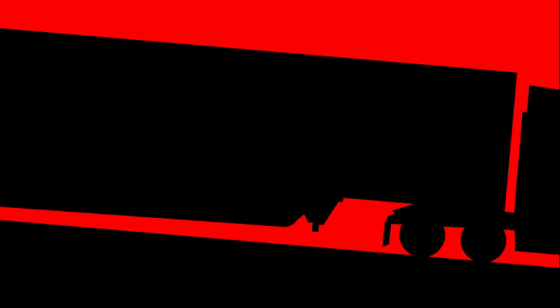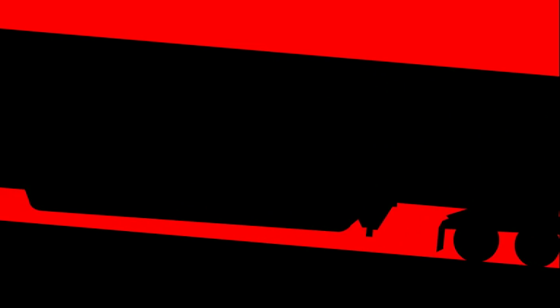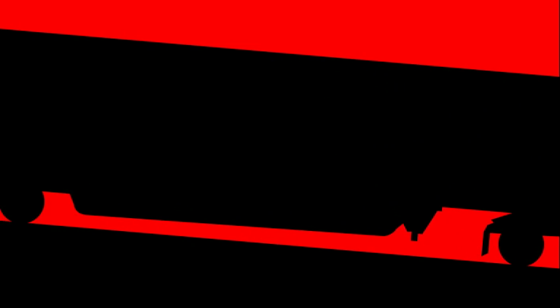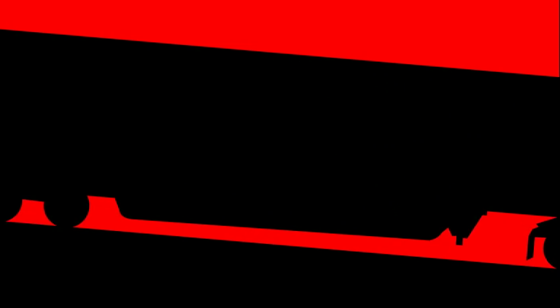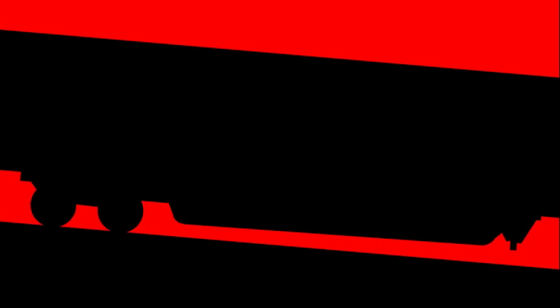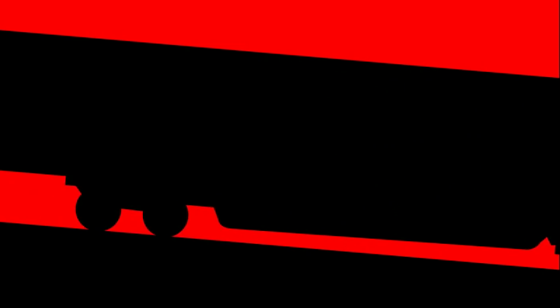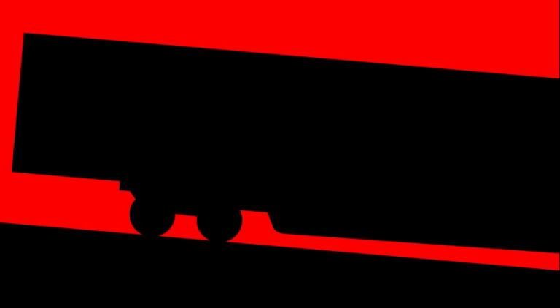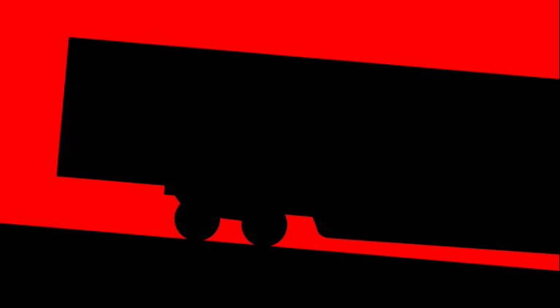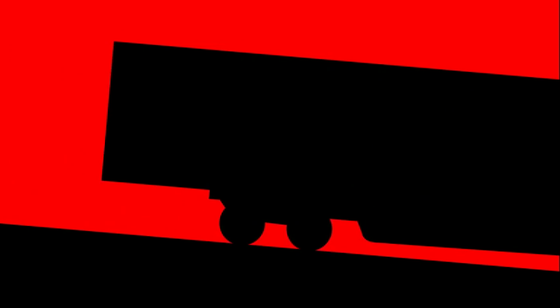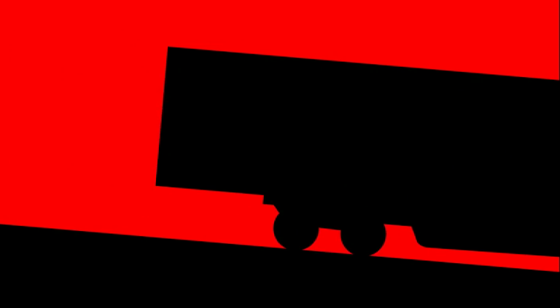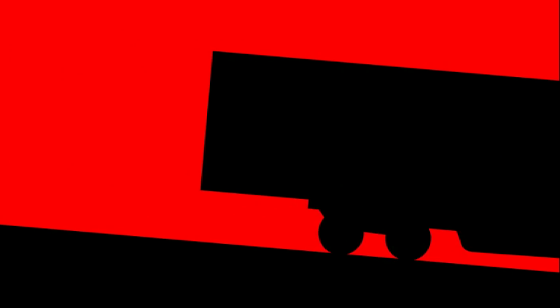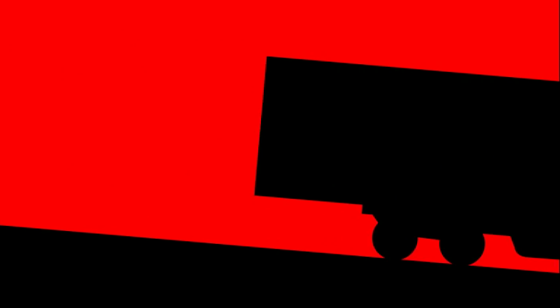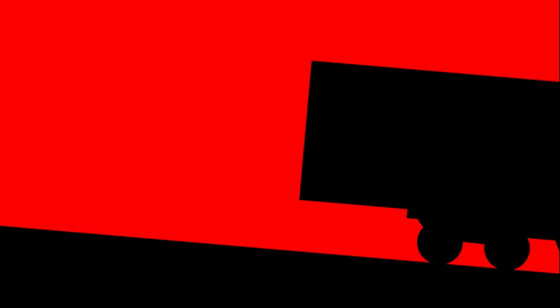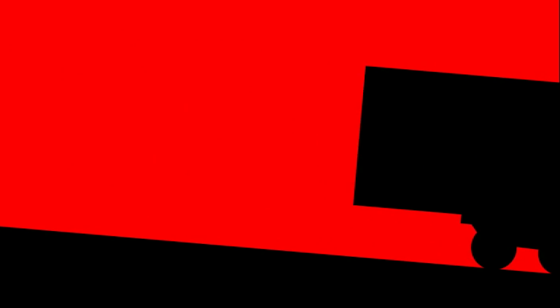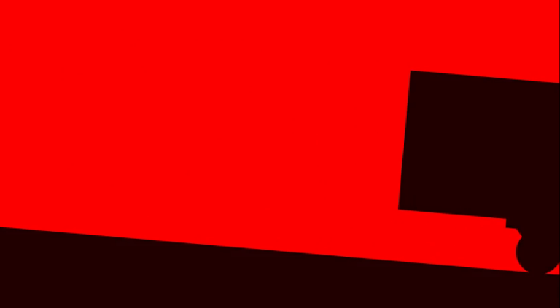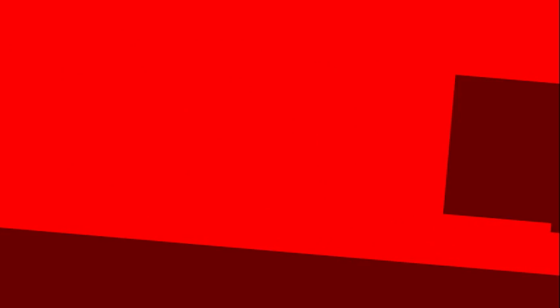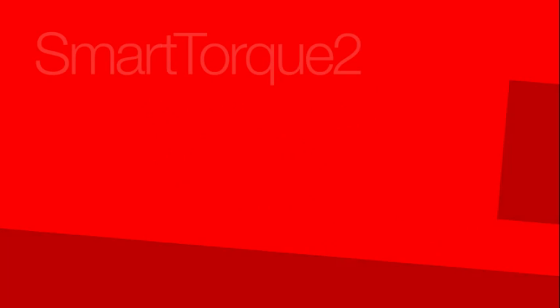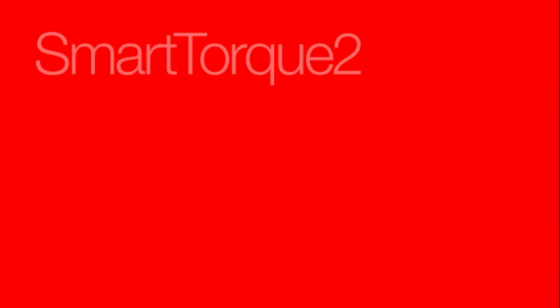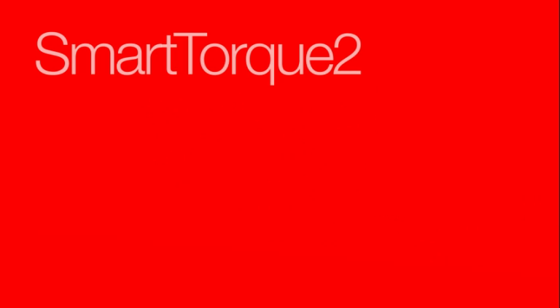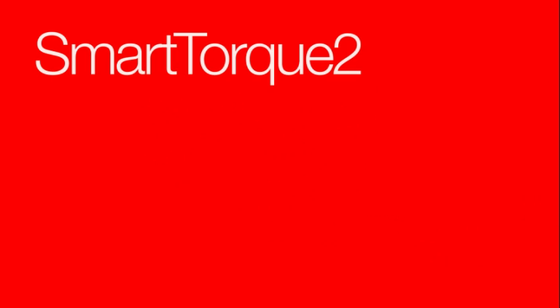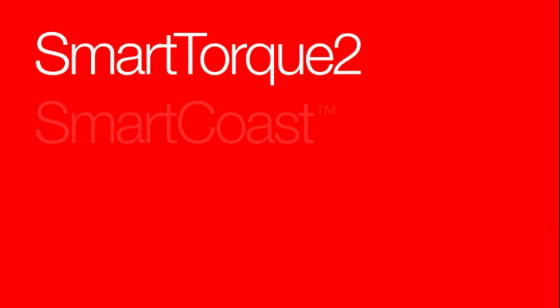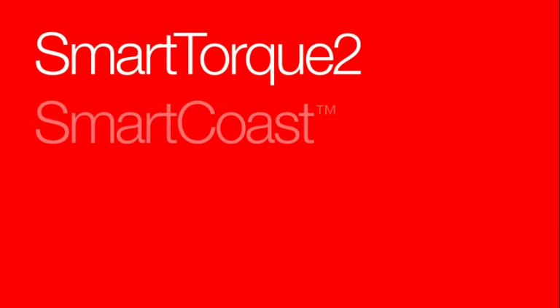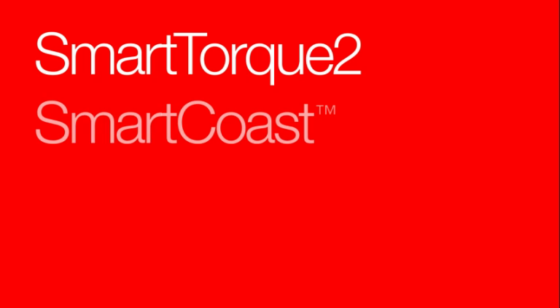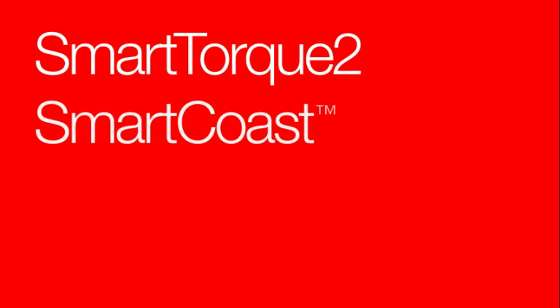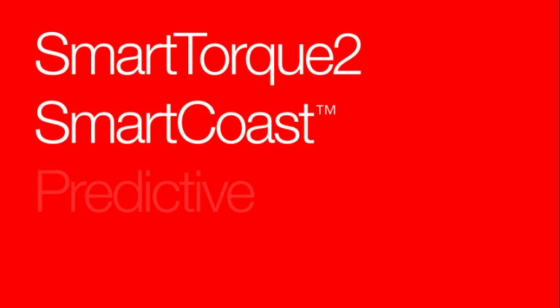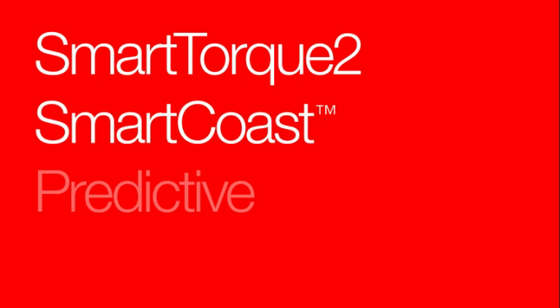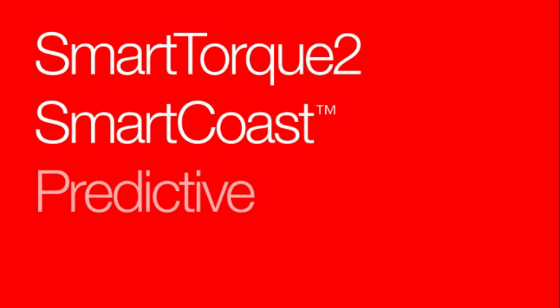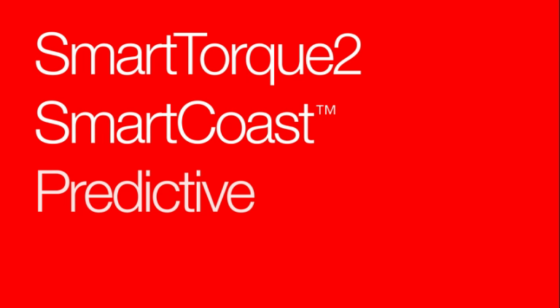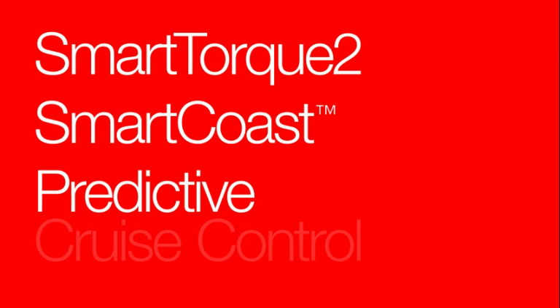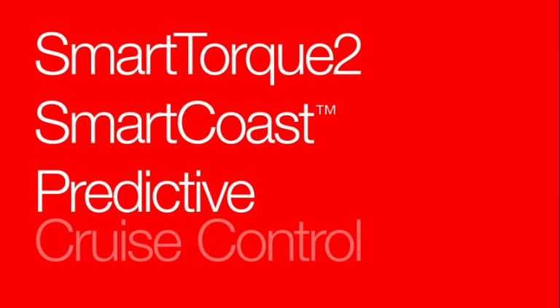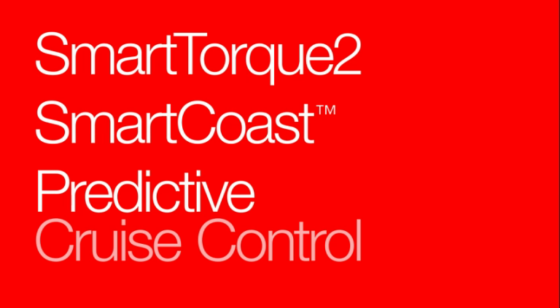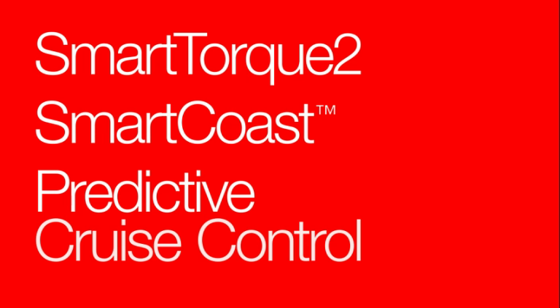Available from Cummins are three electronic features: SmartTorque 2, SmartCoast, and Predictive Cruise Control.